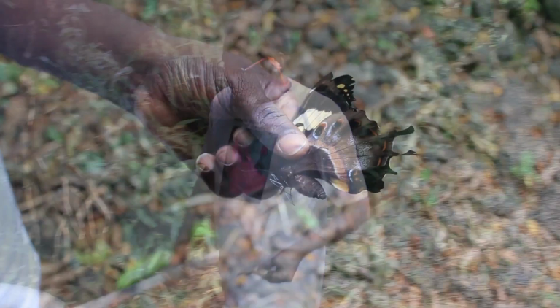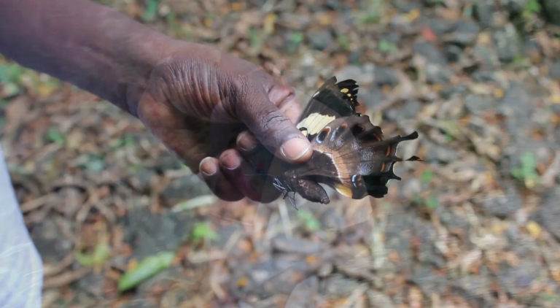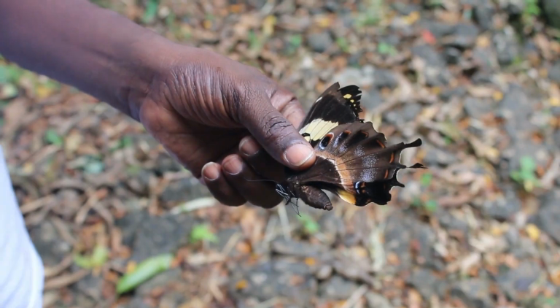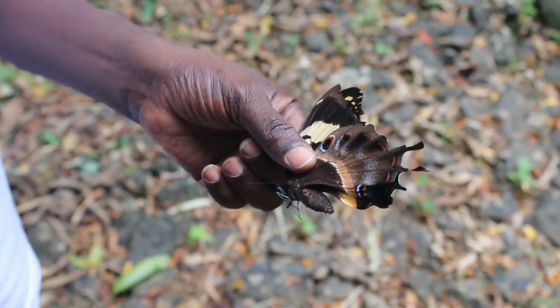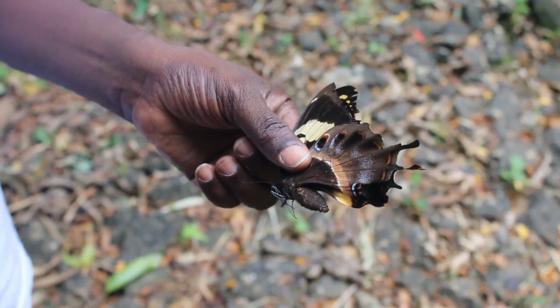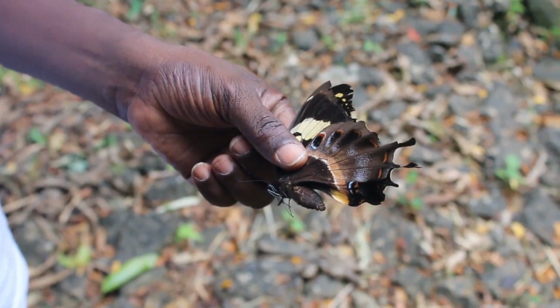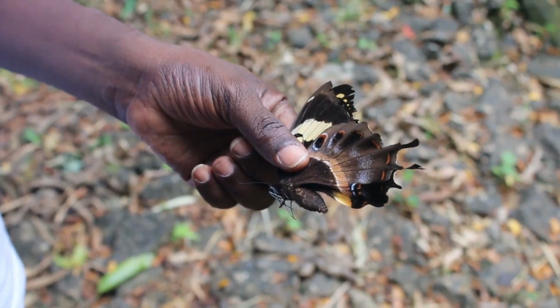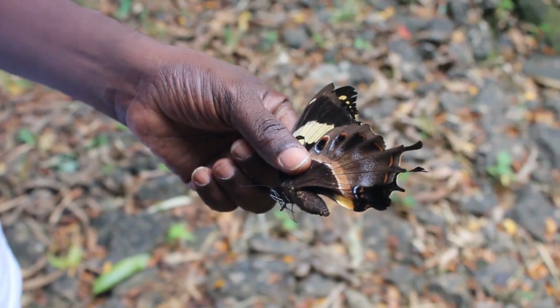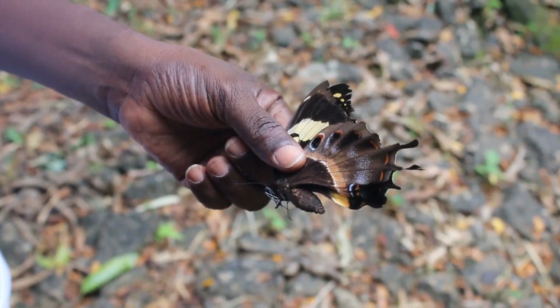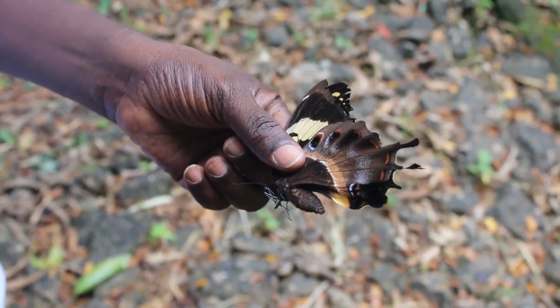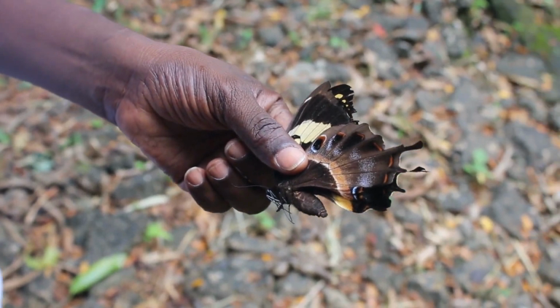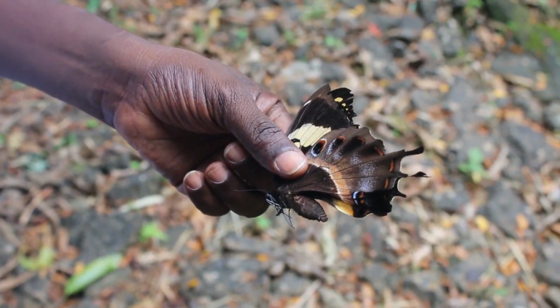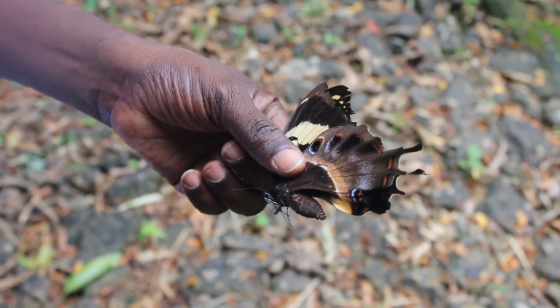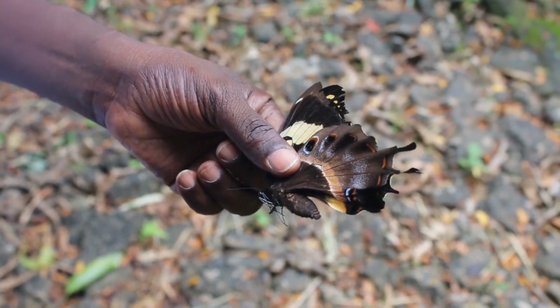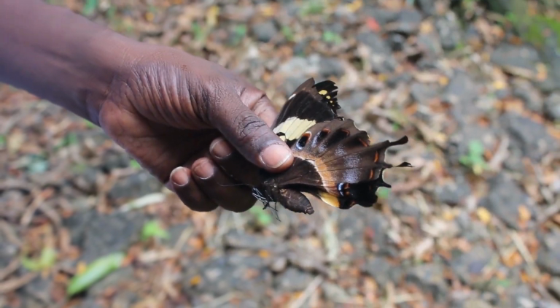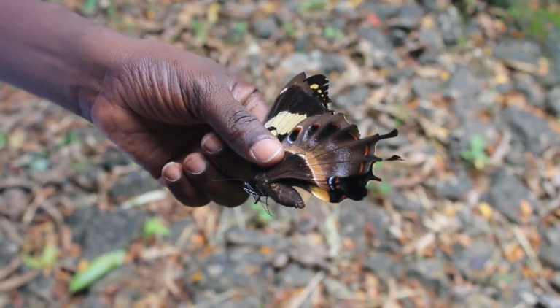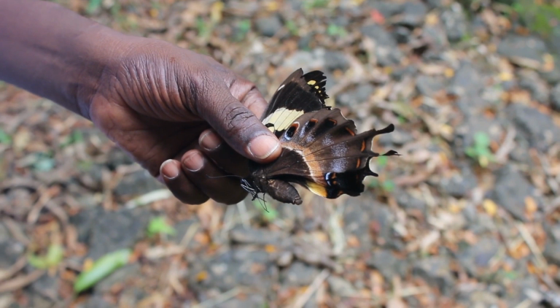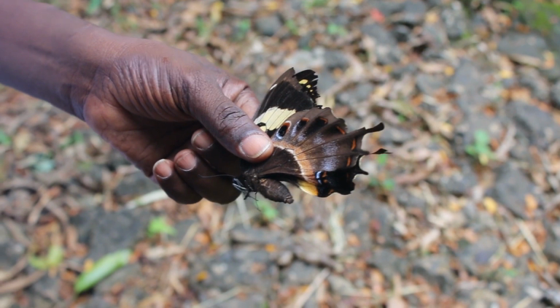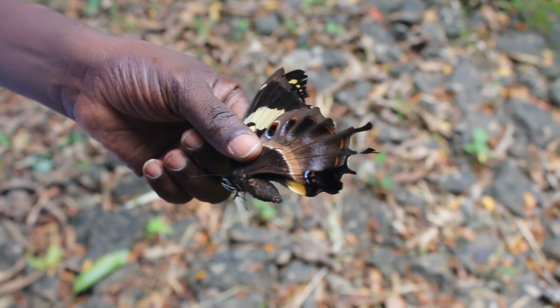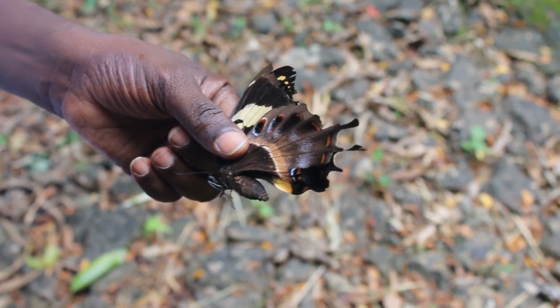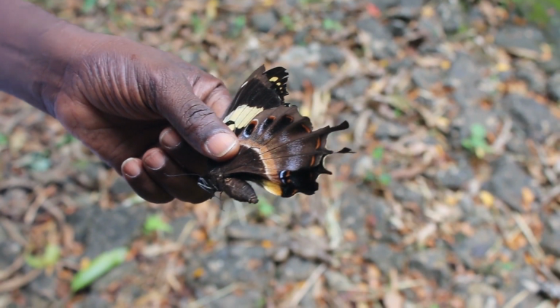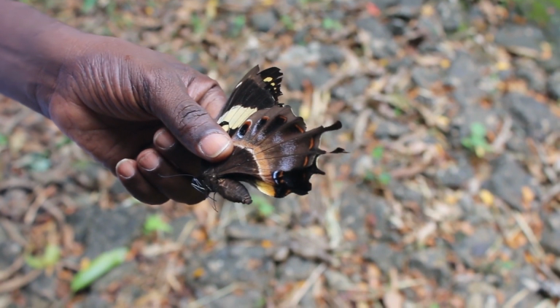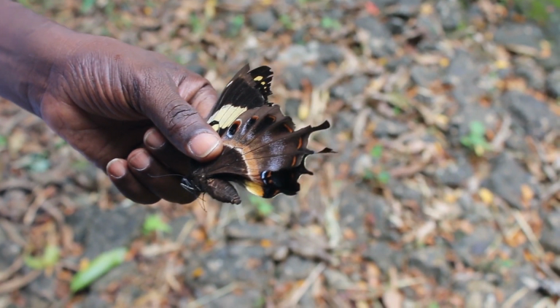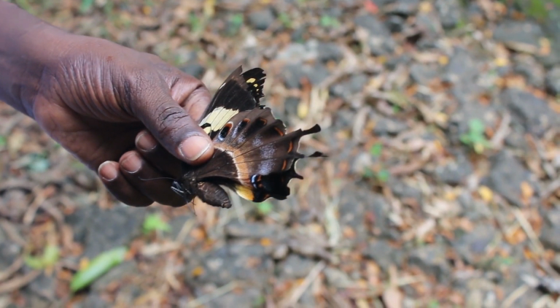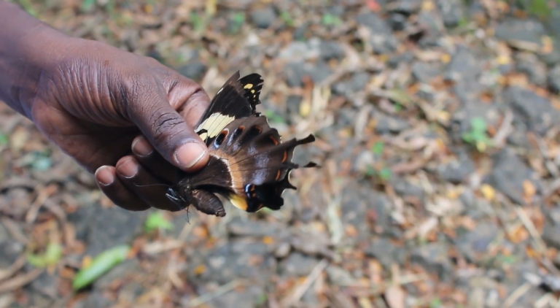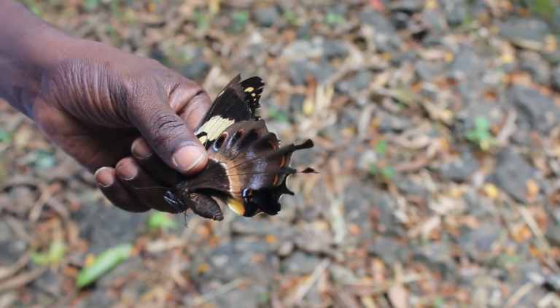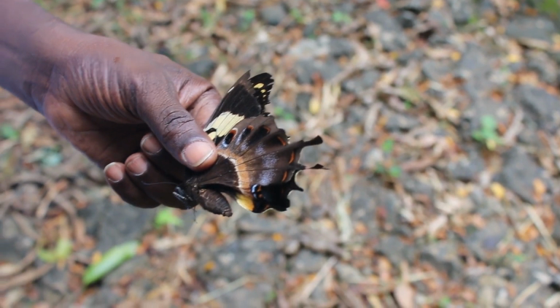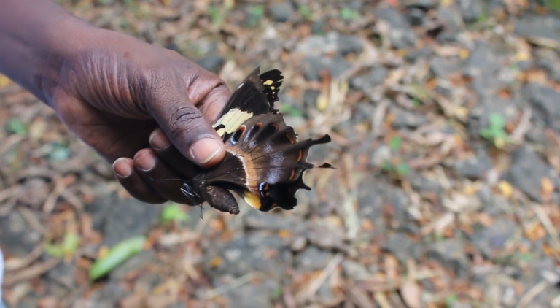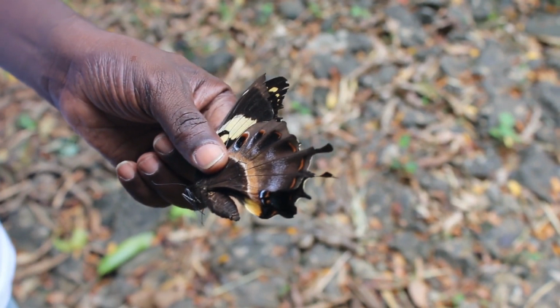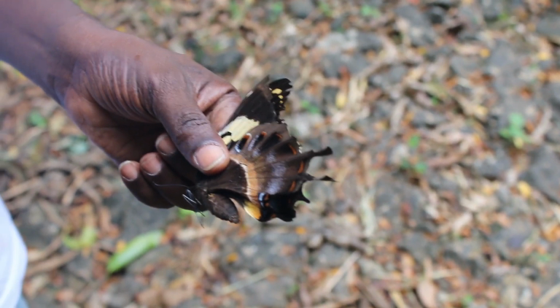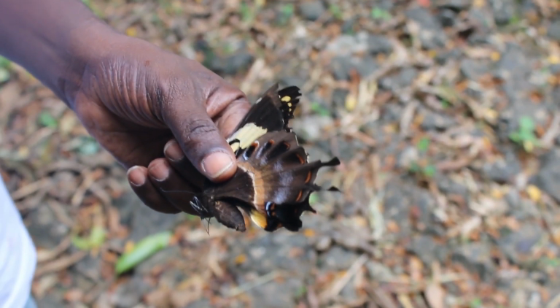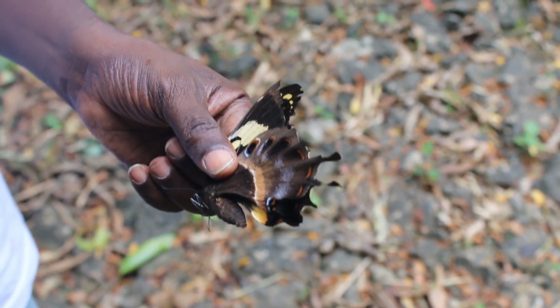This new butterfly proved to be a female in good condition, with an abdomen swollen with eggs.